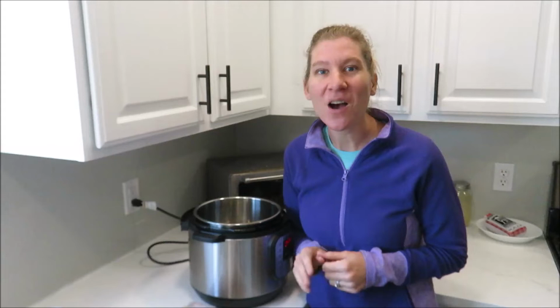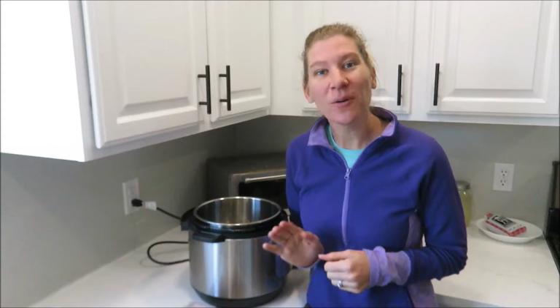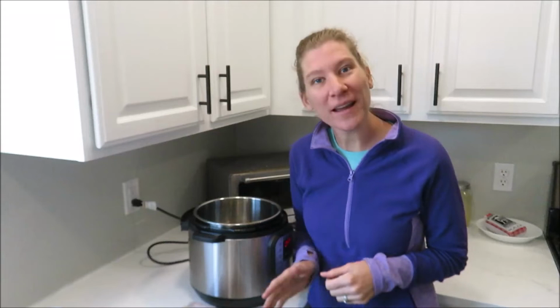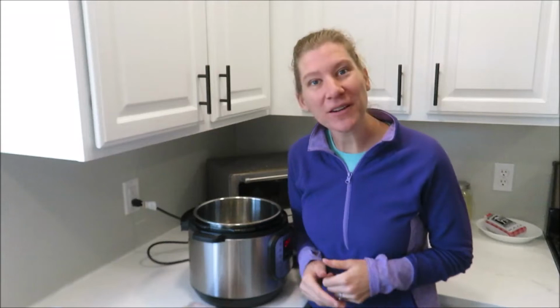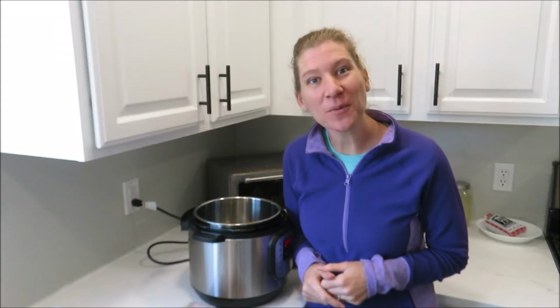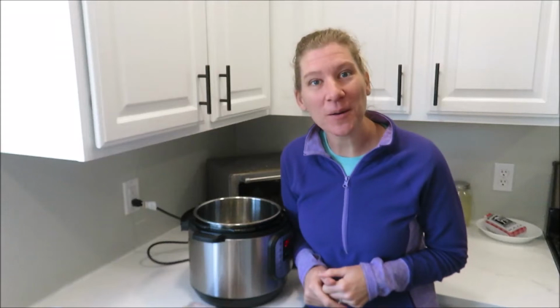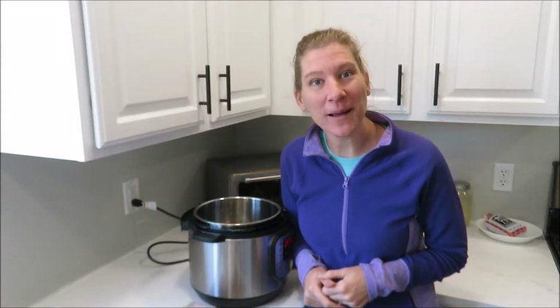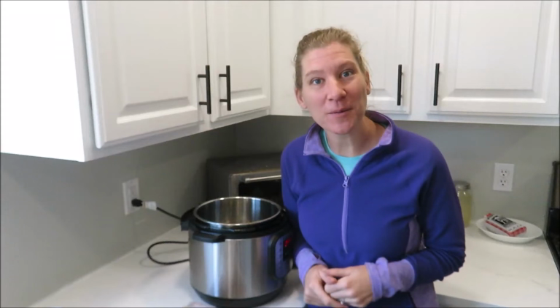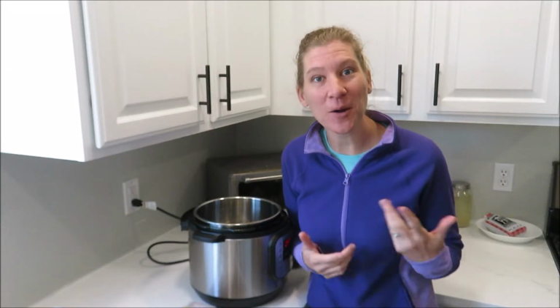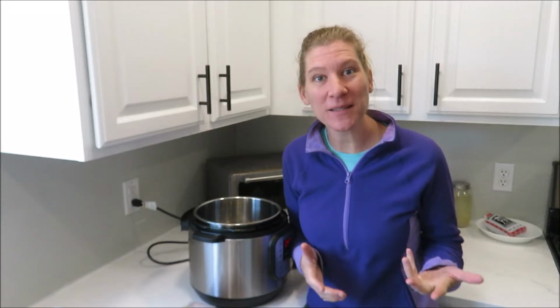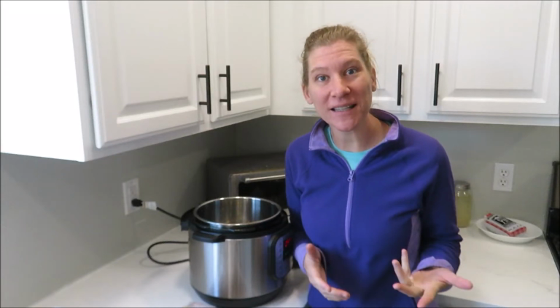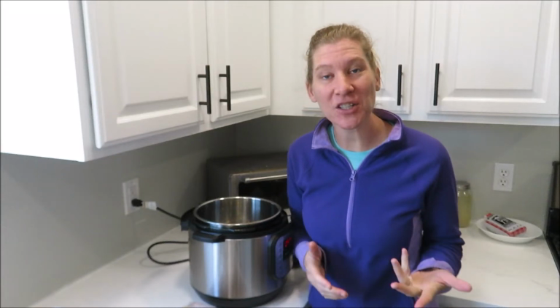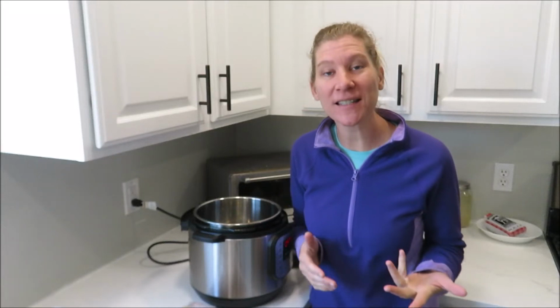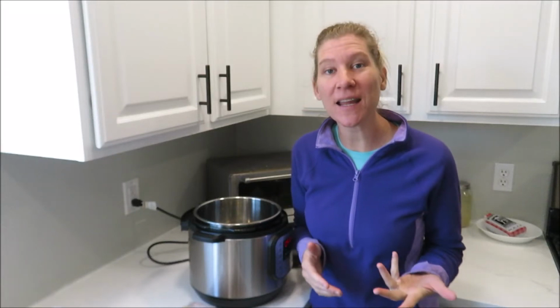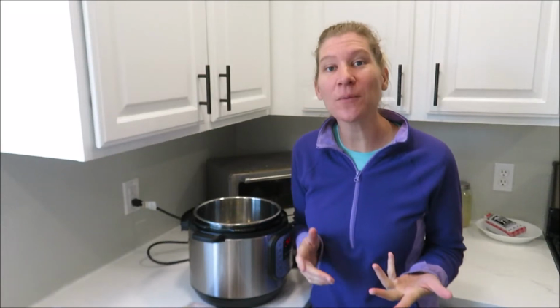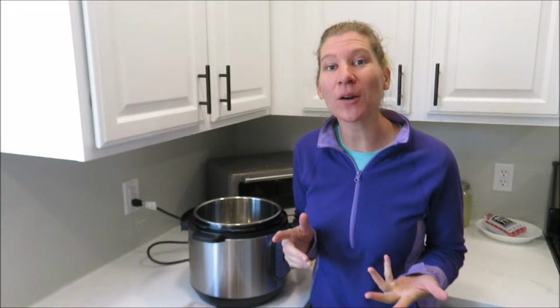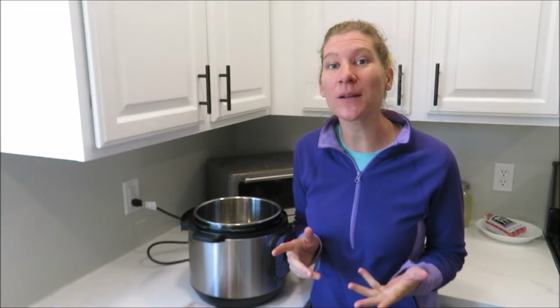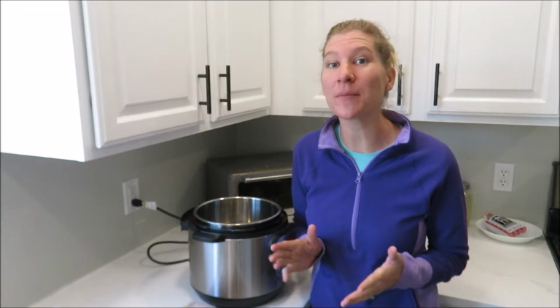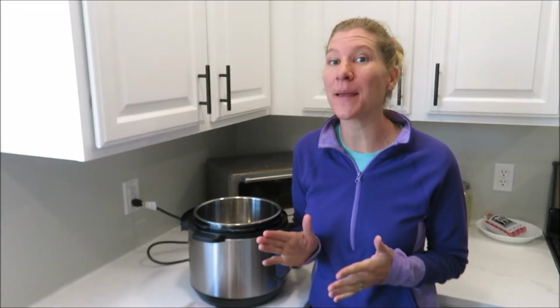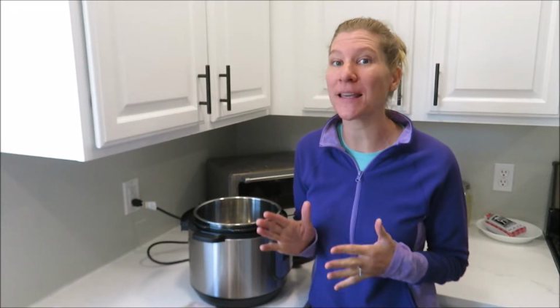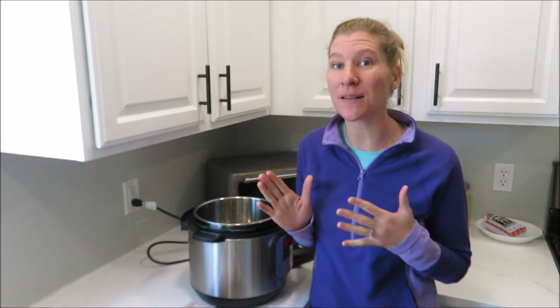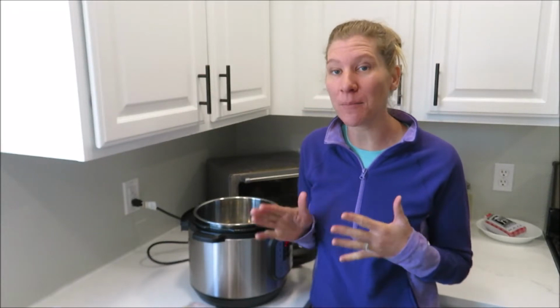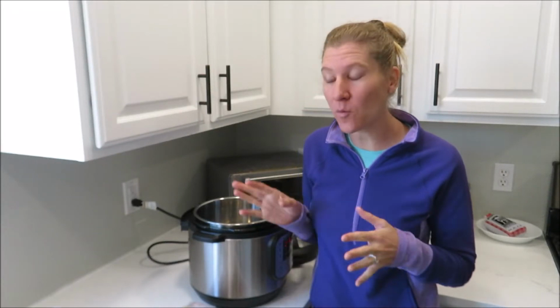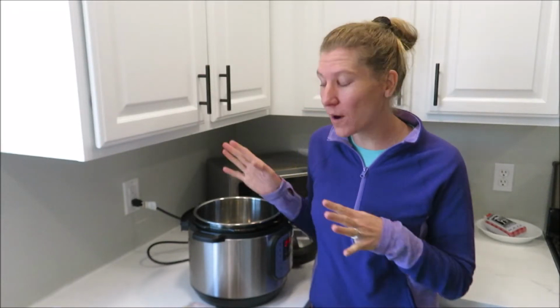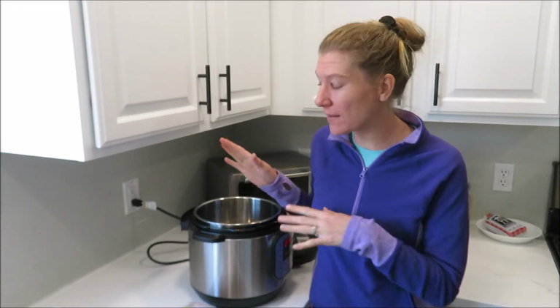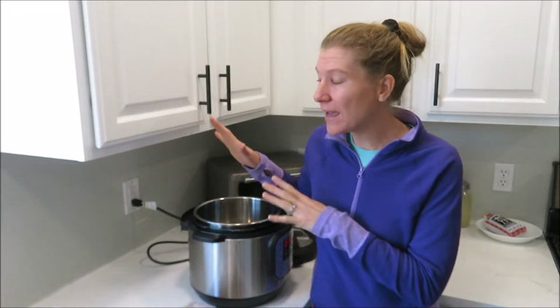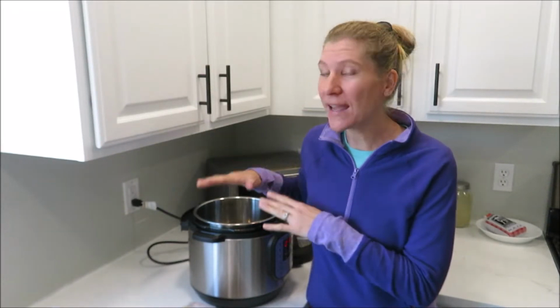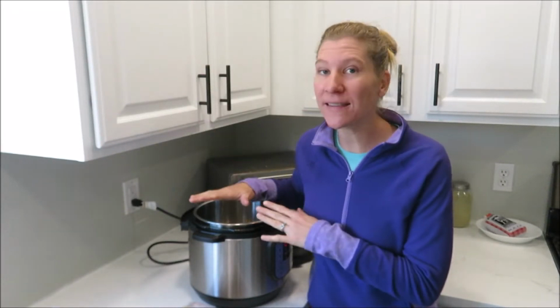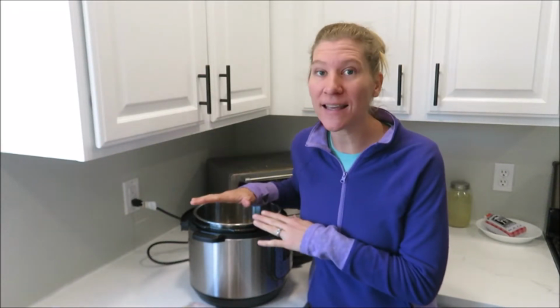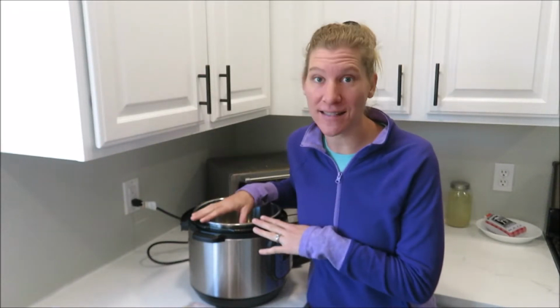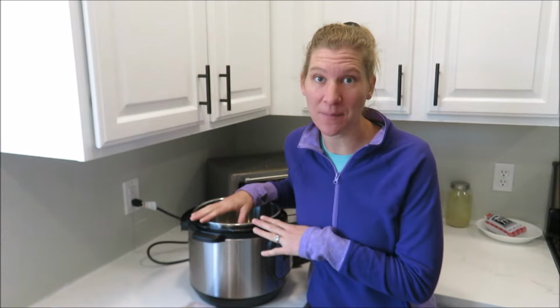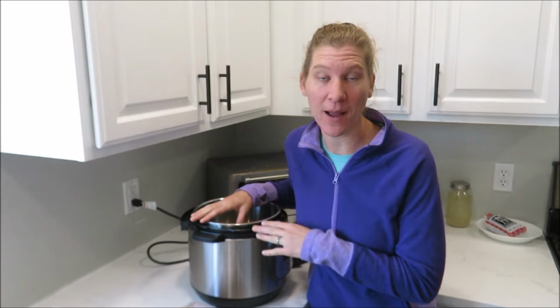Hey friends, welcome back to my homestead kitchen. Today we are going to be making some bone broth in the Instant Pot.